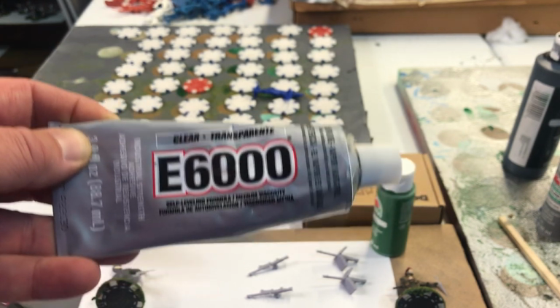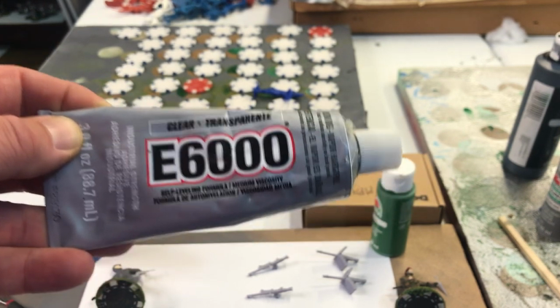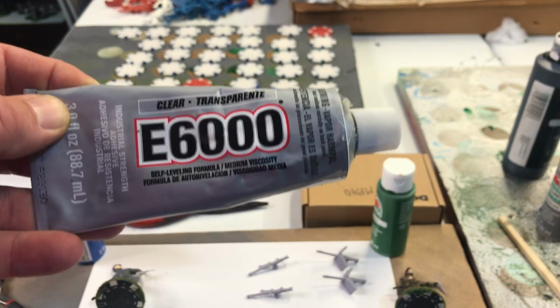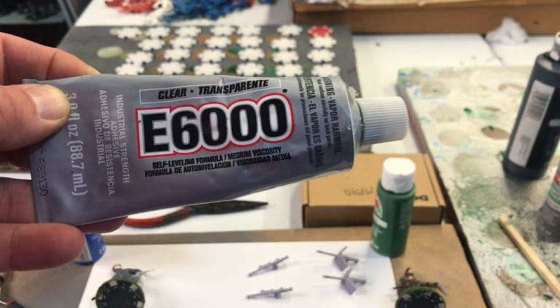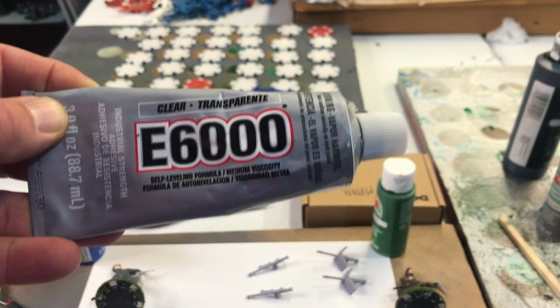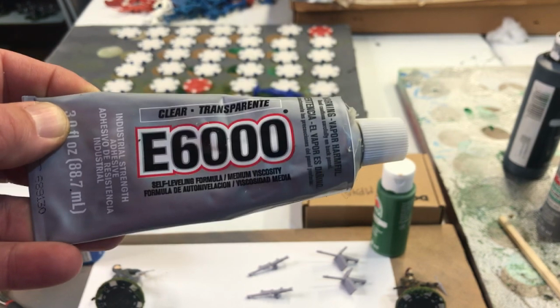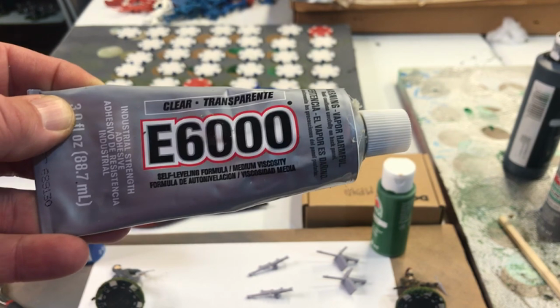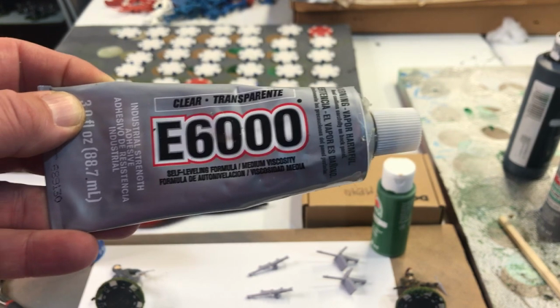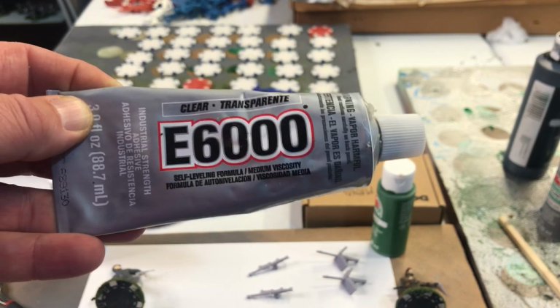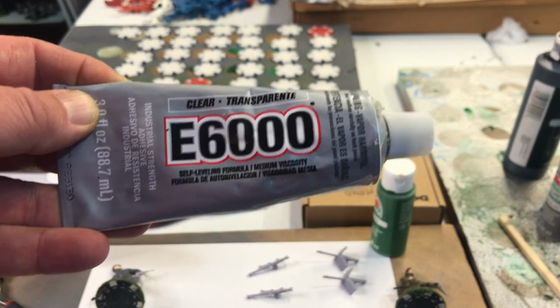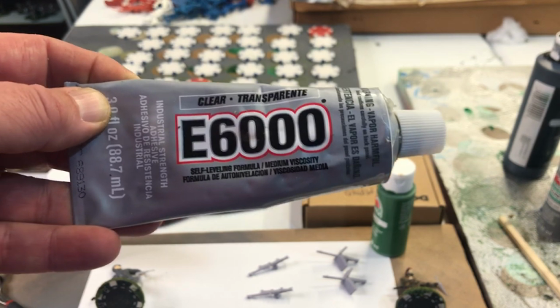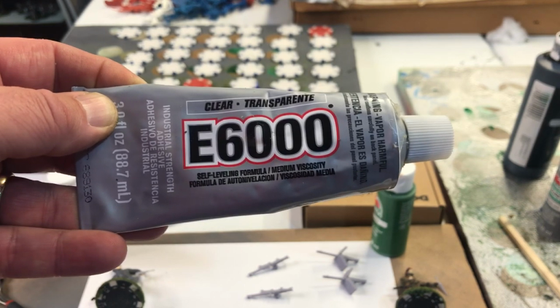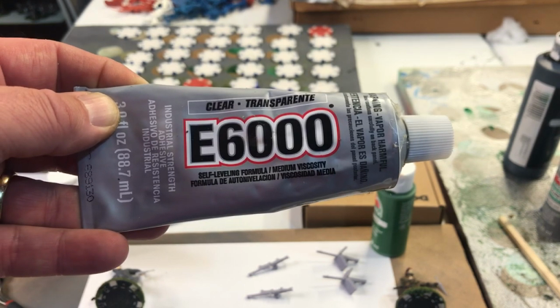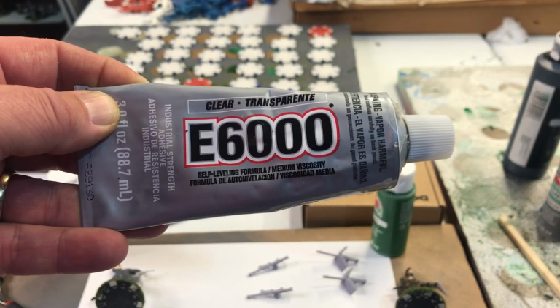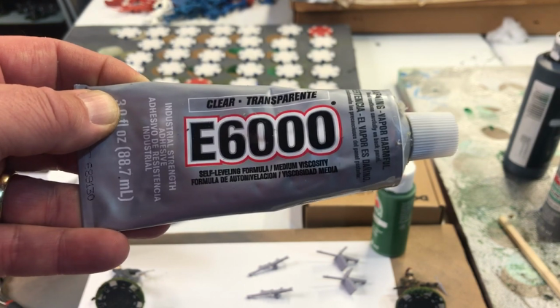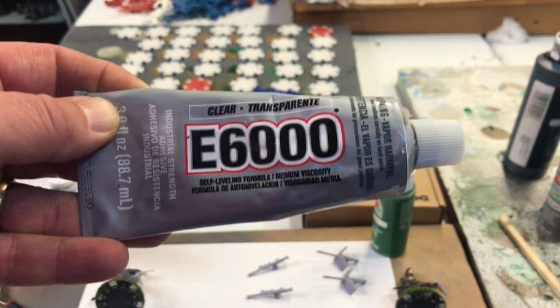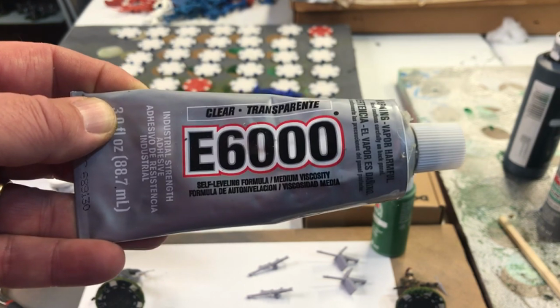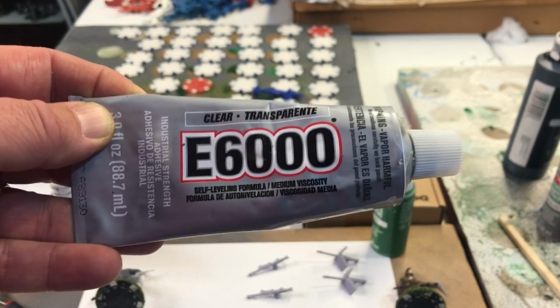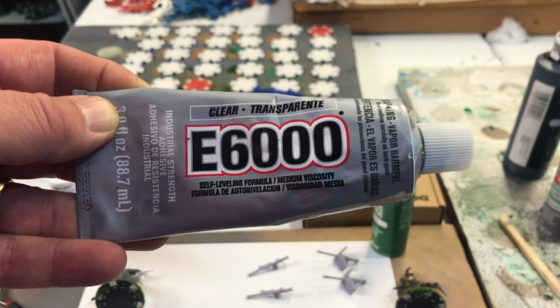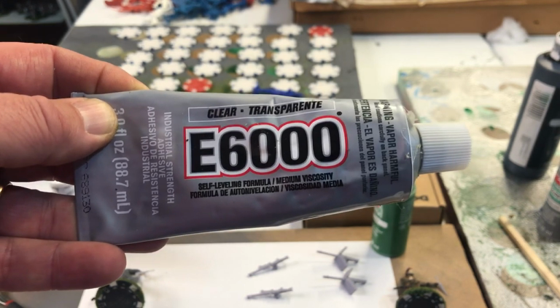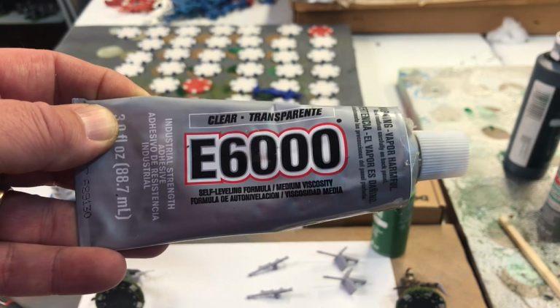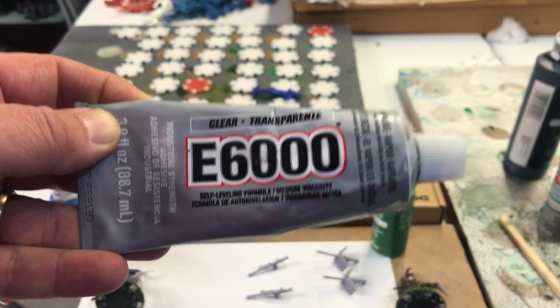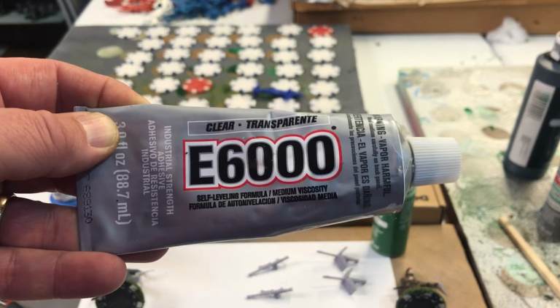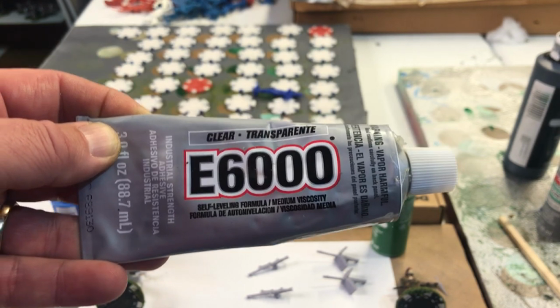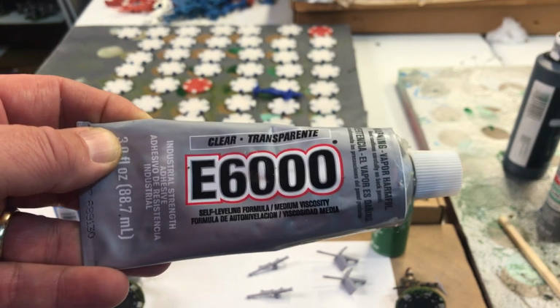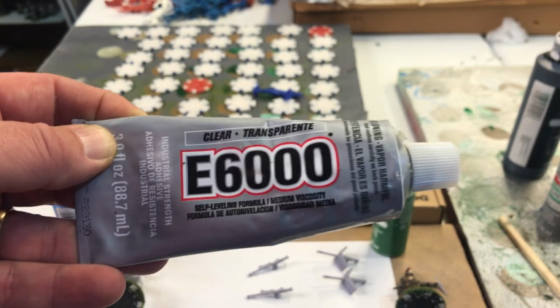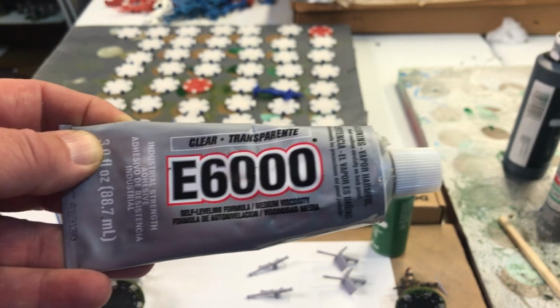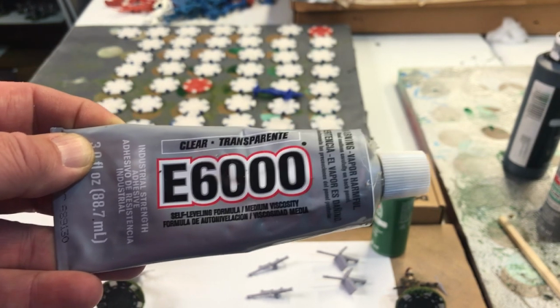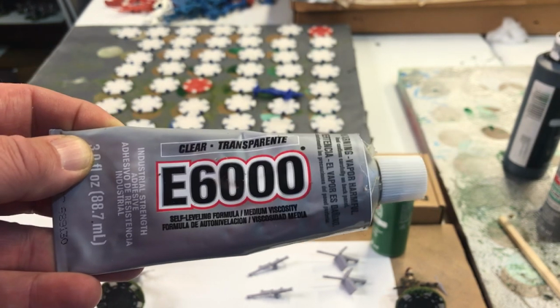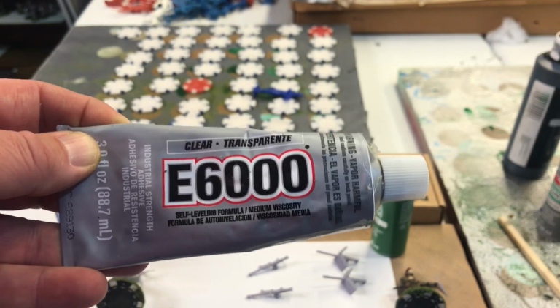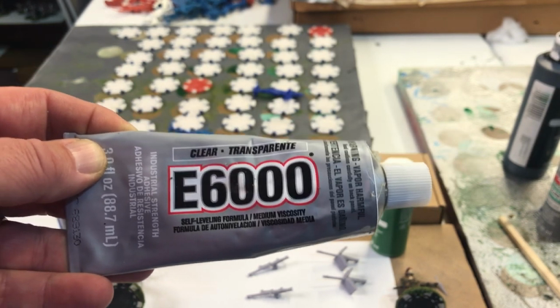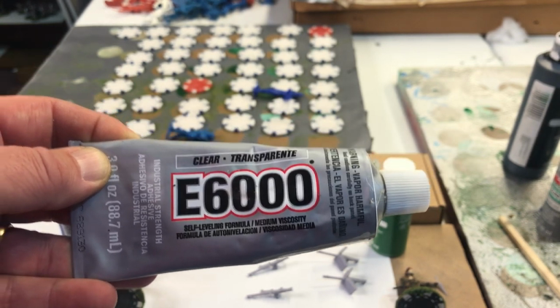You can trade heads out on figures and the E6000 will actually keep those figures glued together.